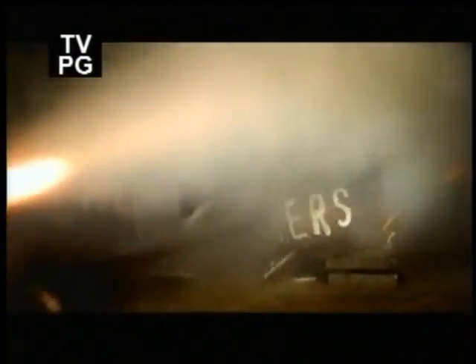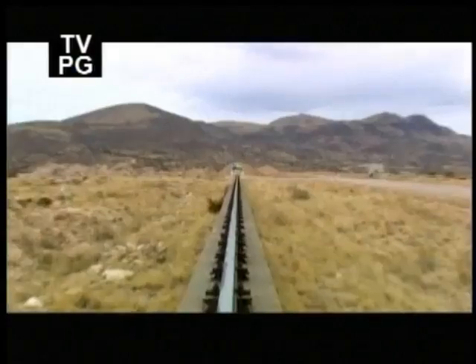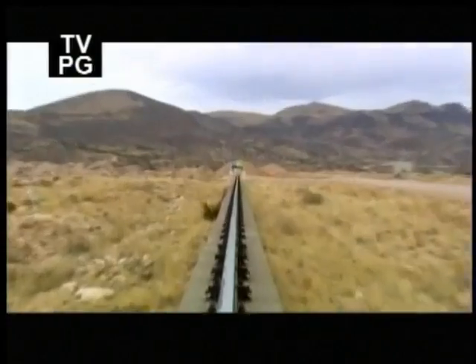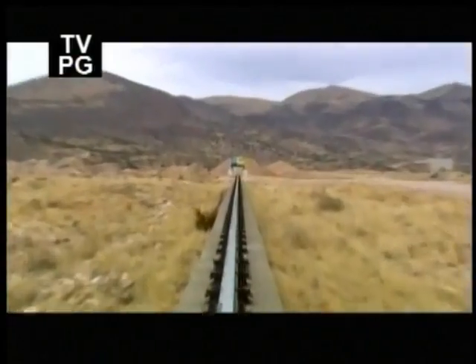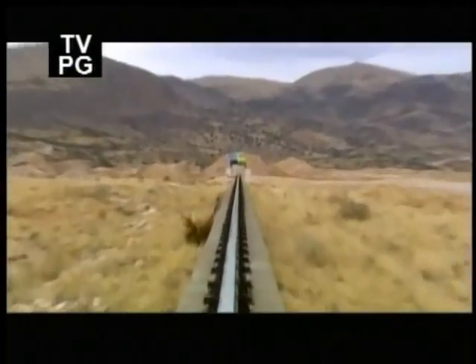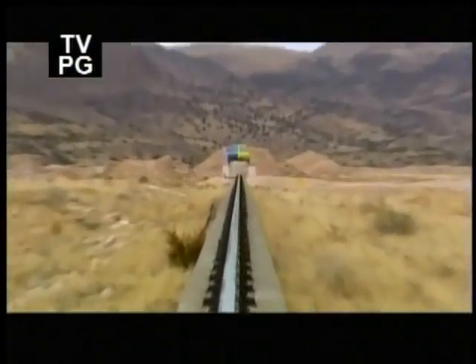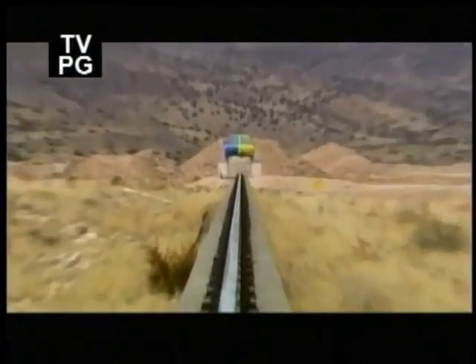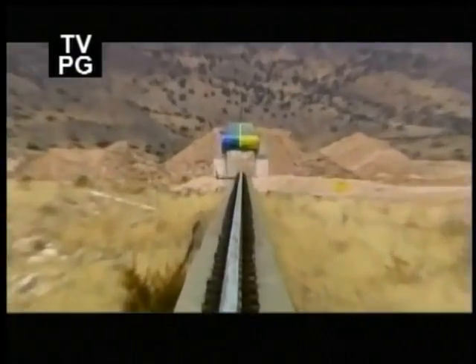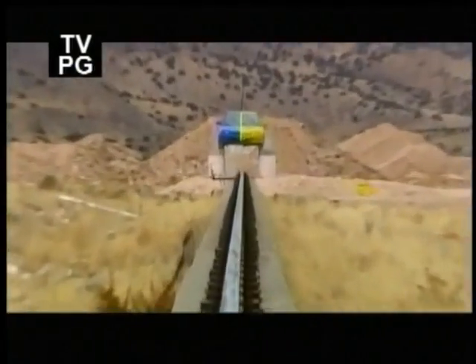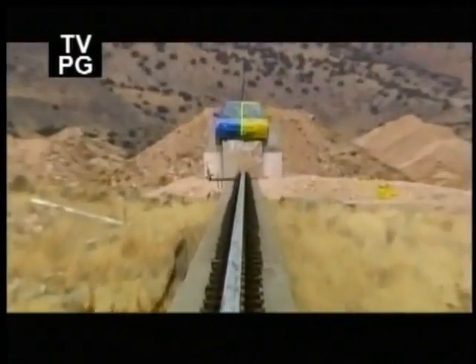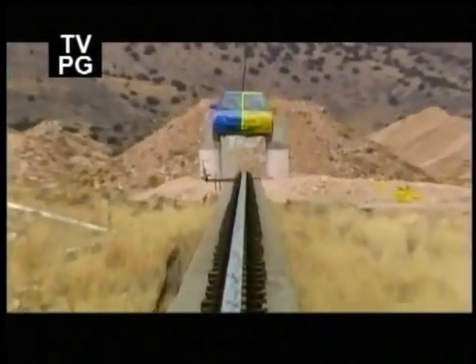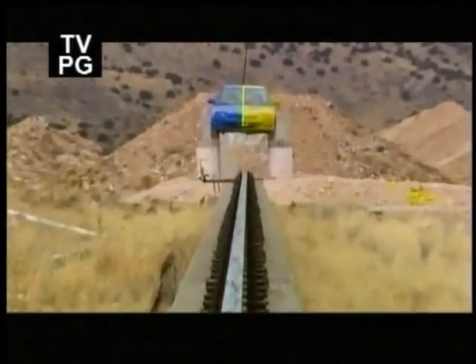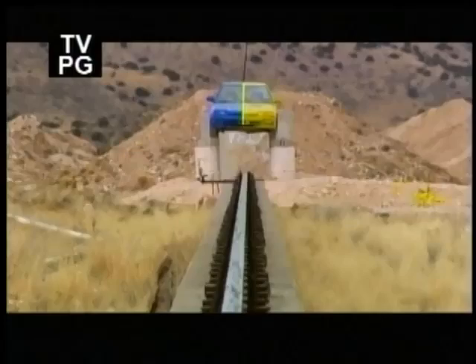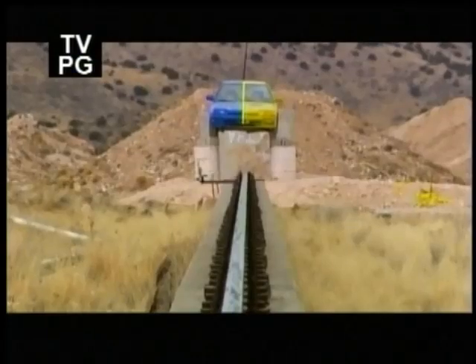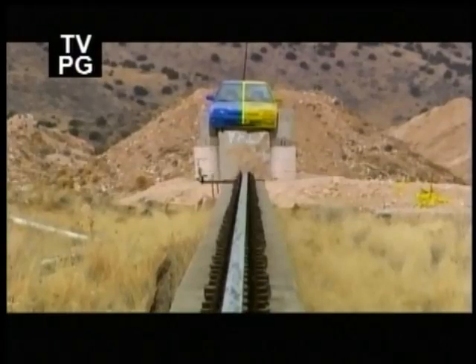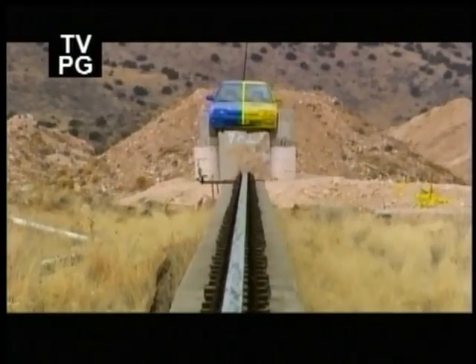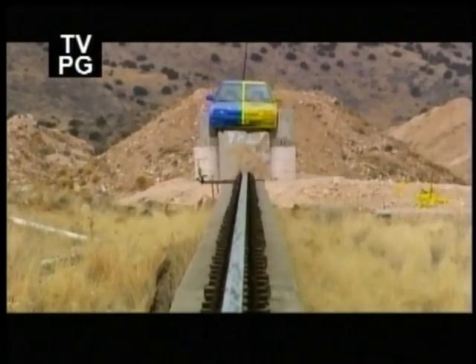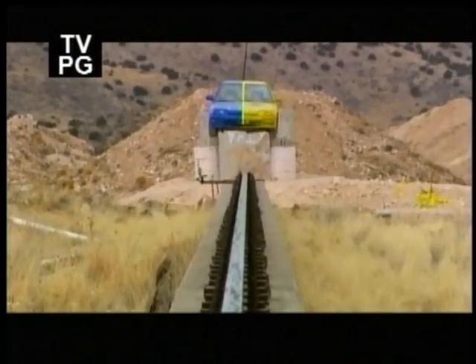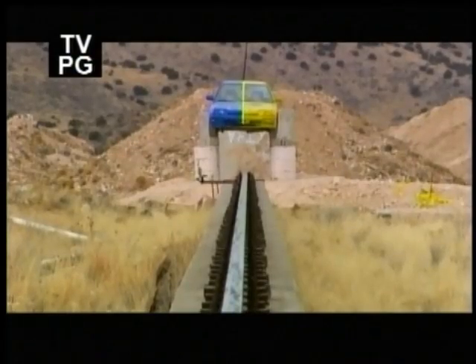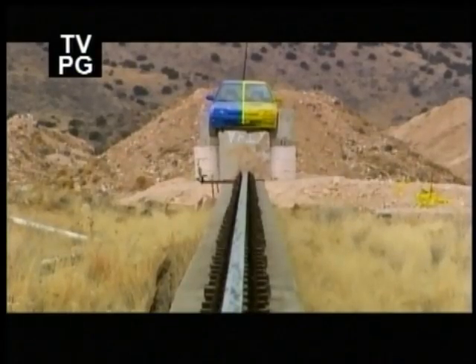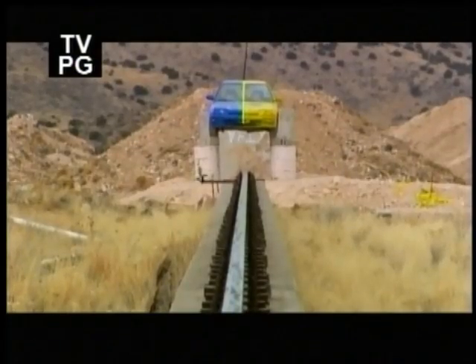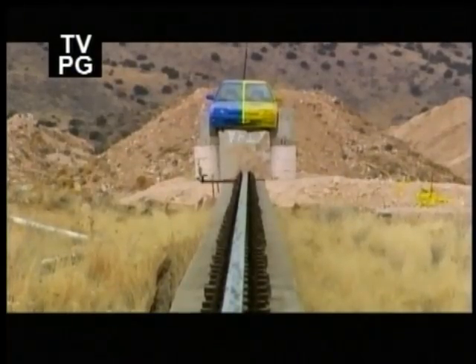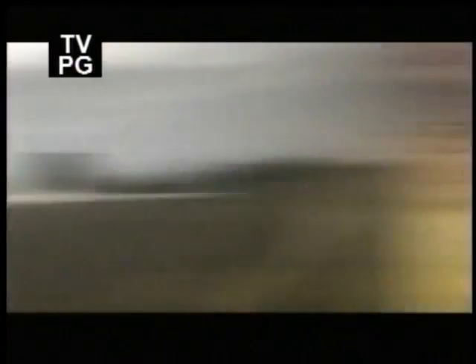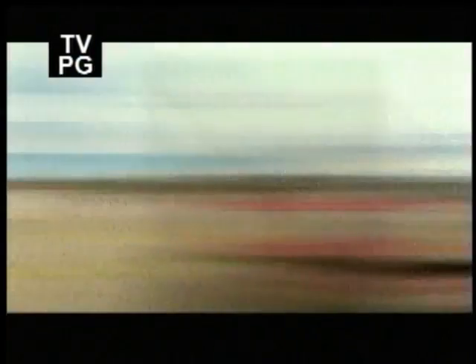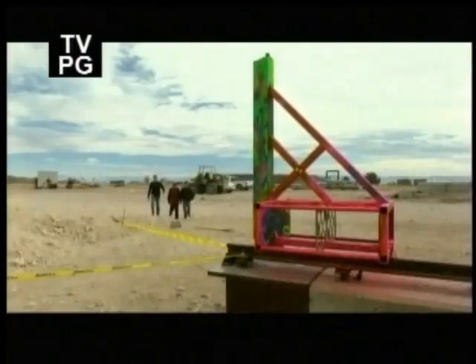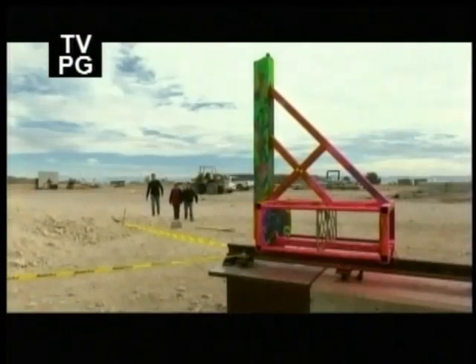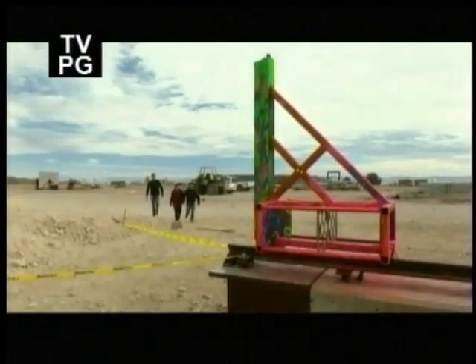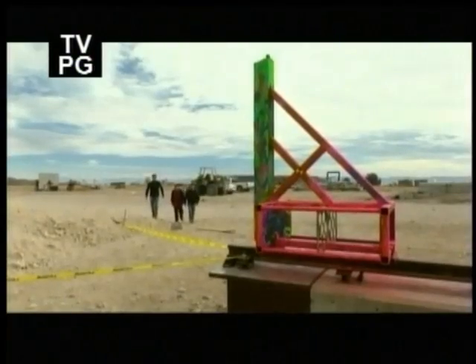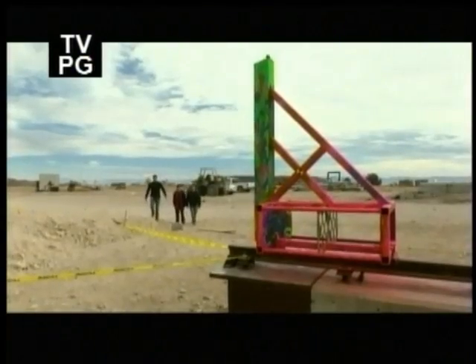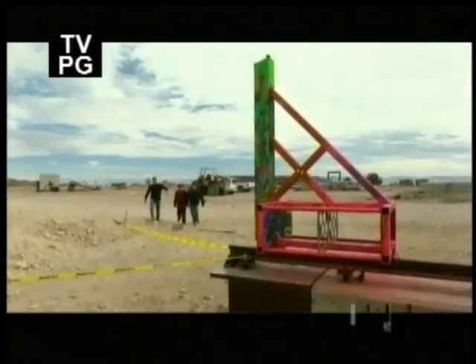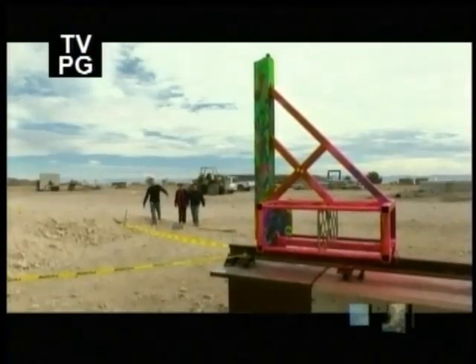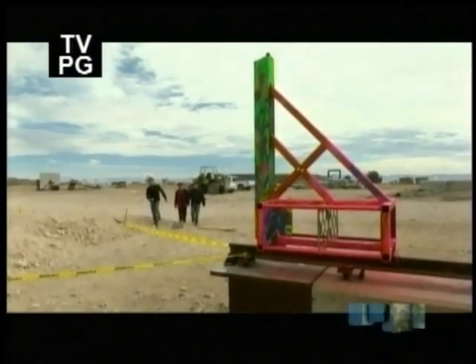Our intrepid trio are evolving the third installment in the Snow Plow Trilogy. Somebody graffitied all over our sled.